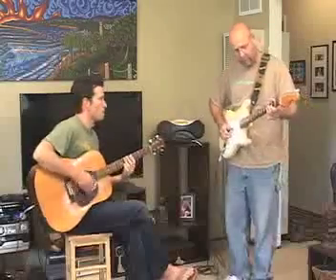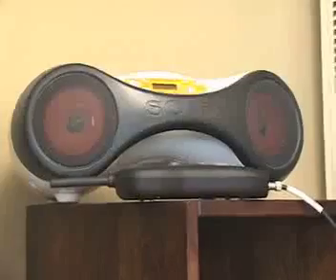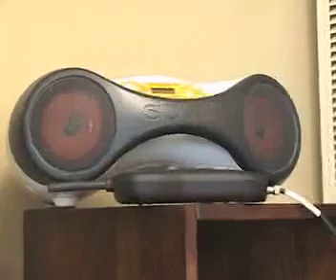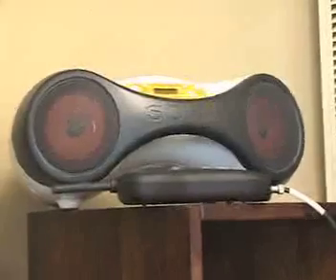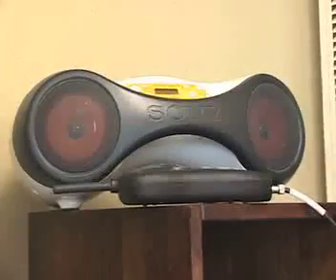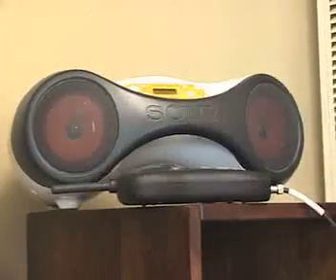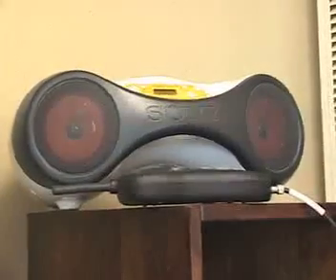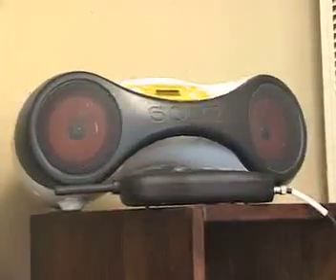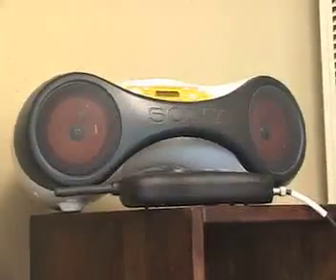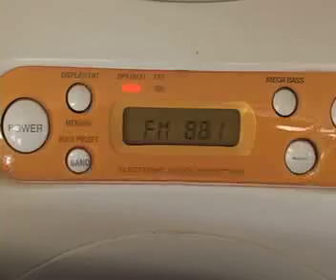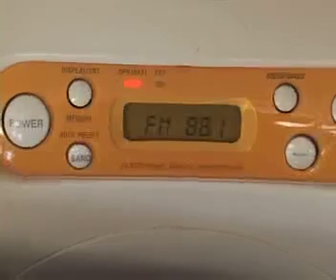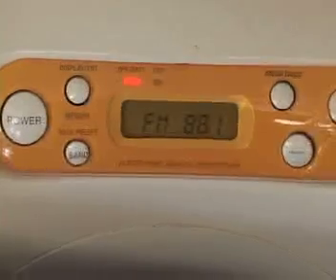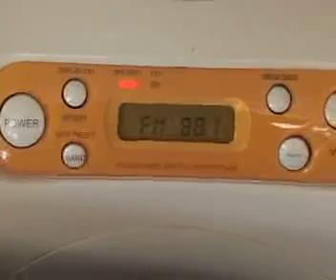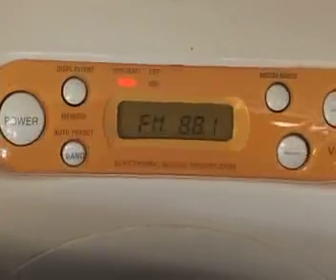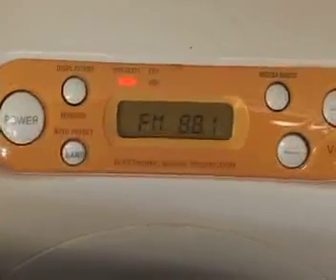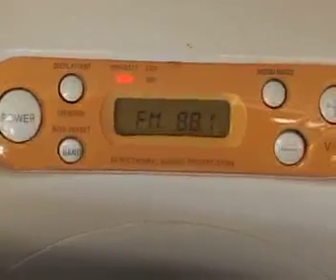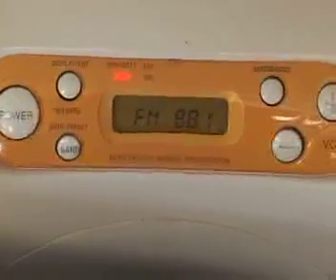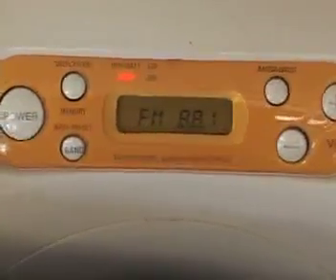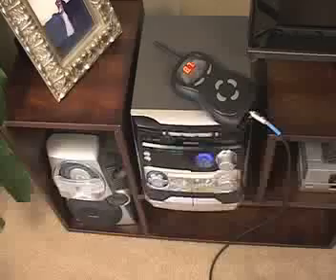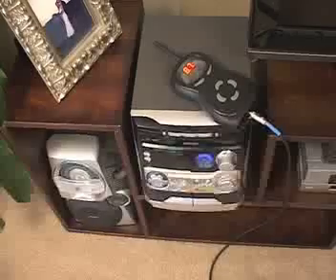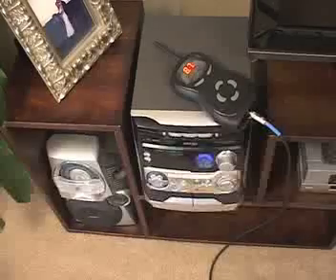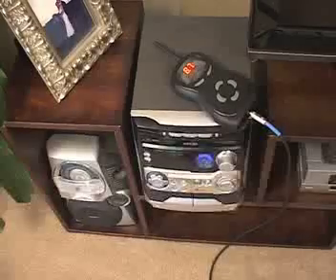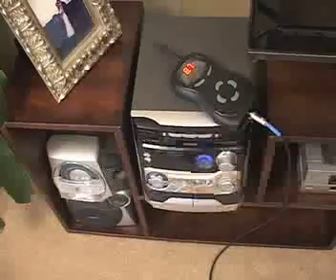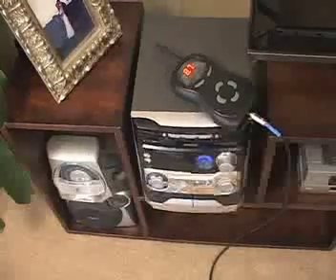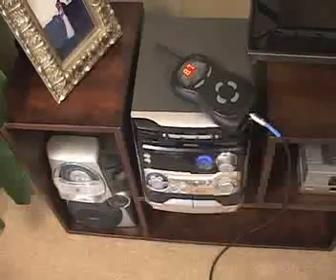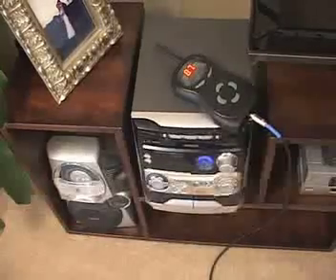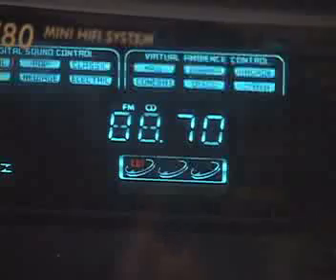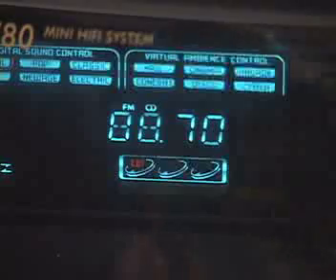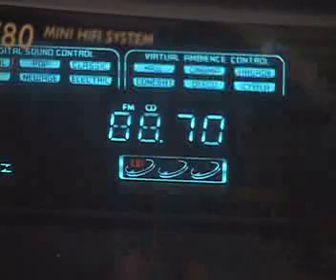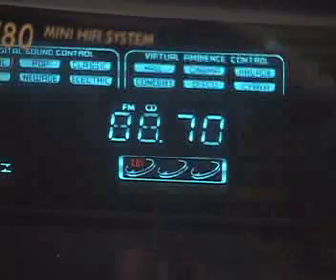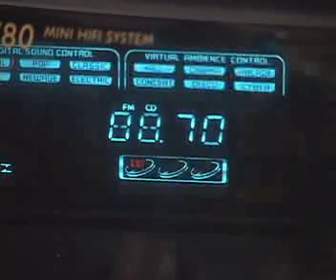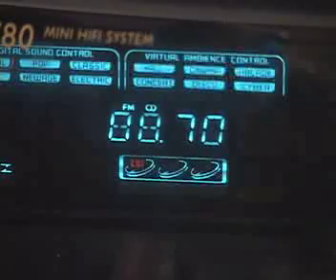If we all have different radios, each person can broadcast on their own station without any interference to the radios around them.